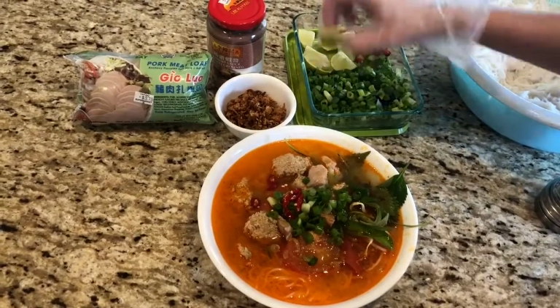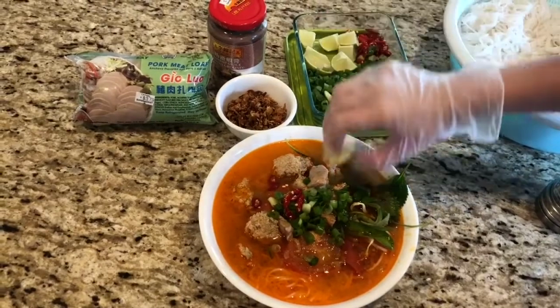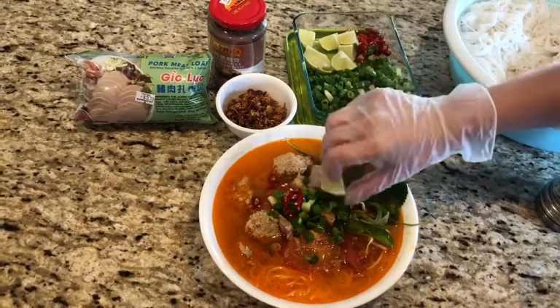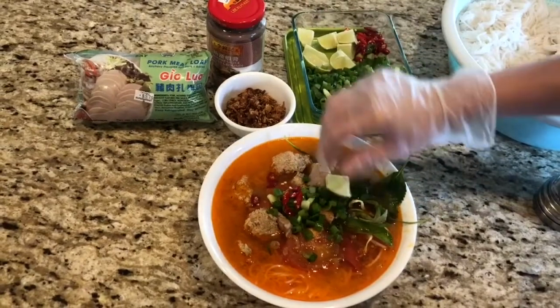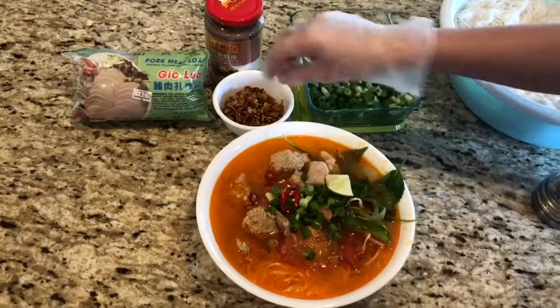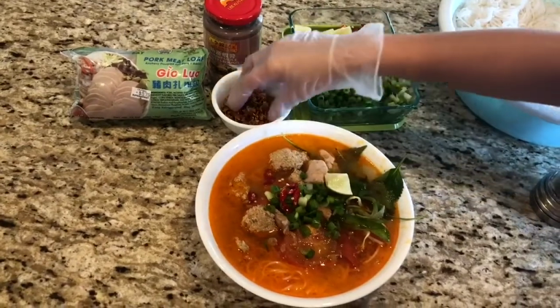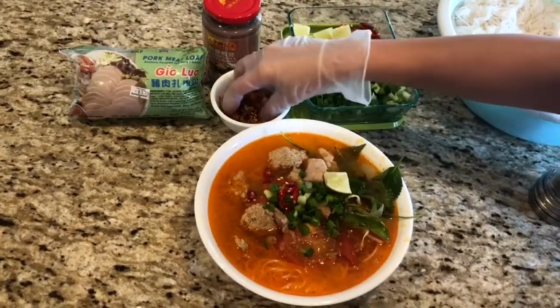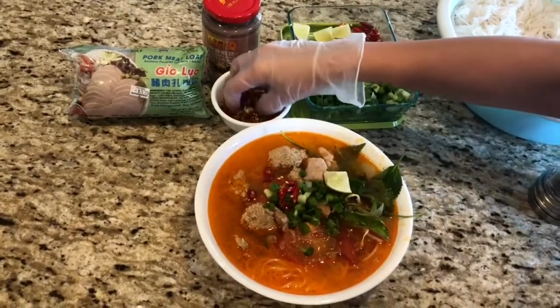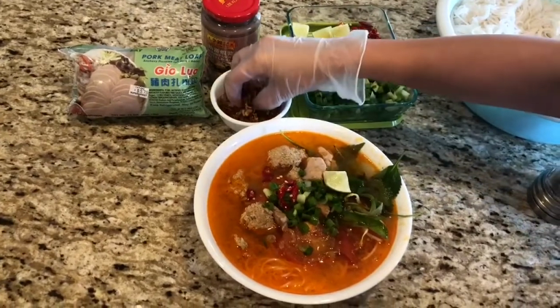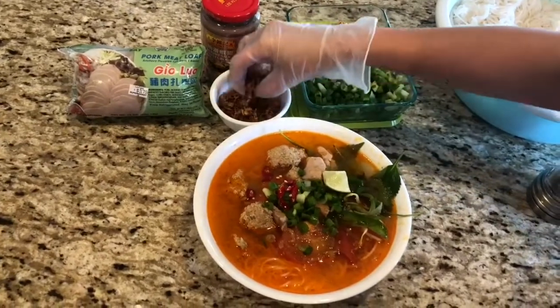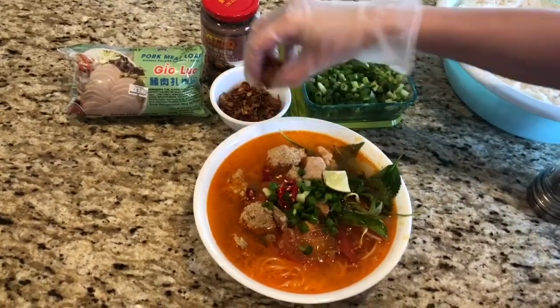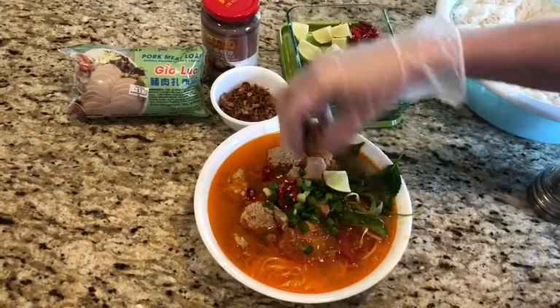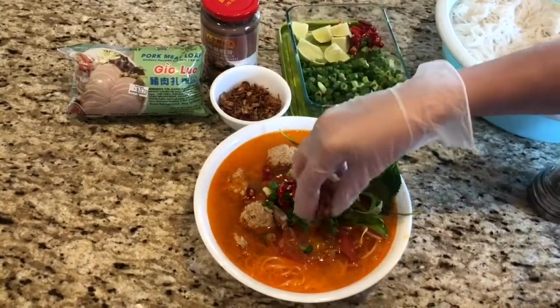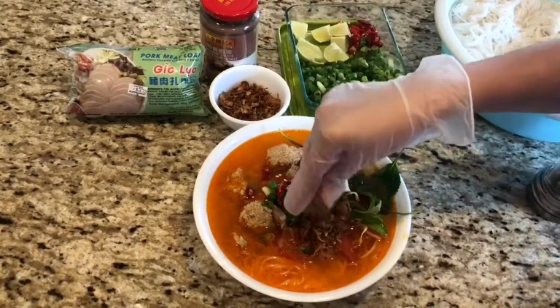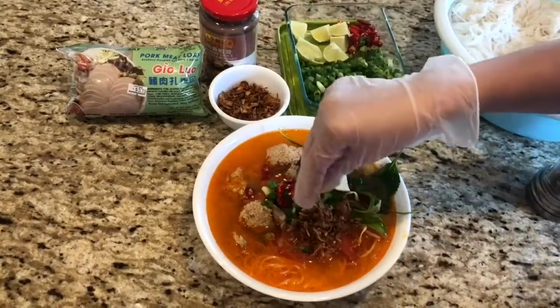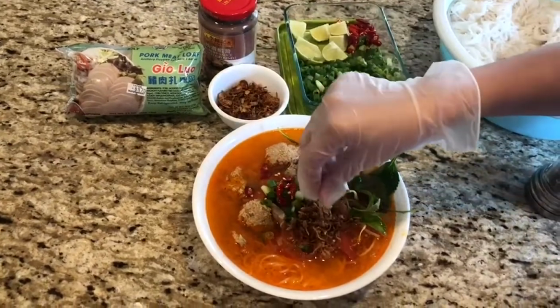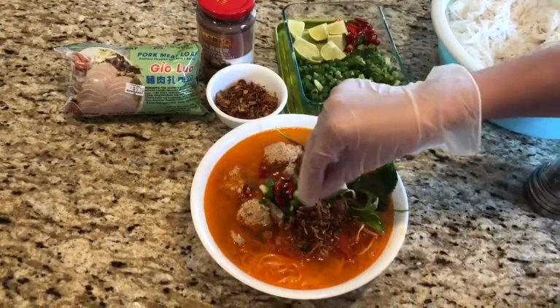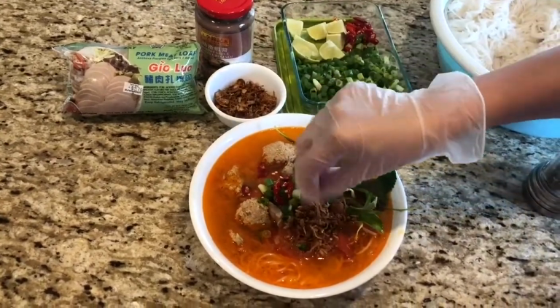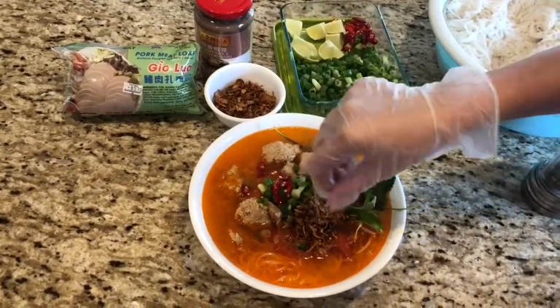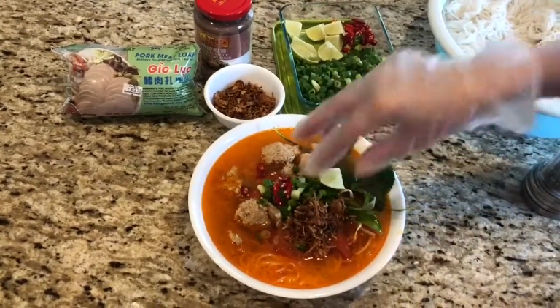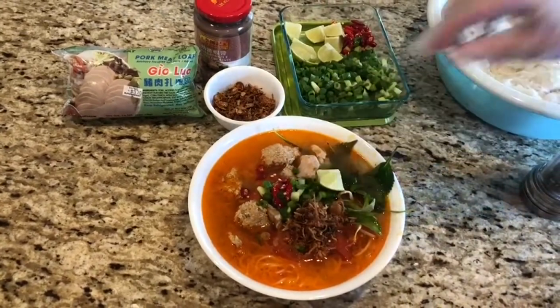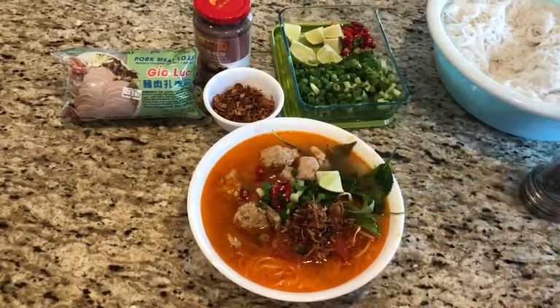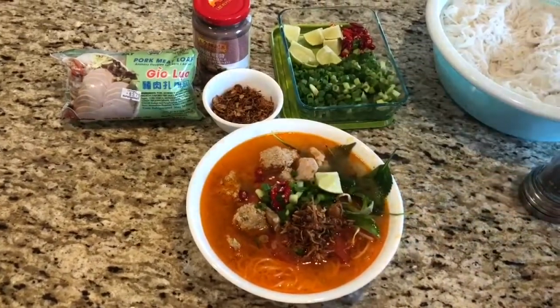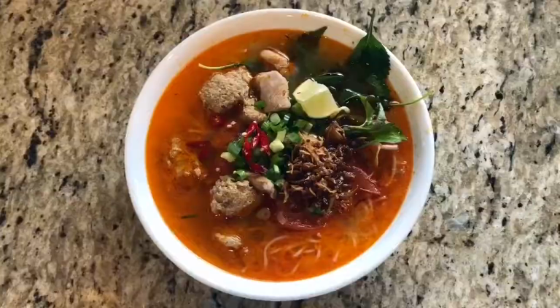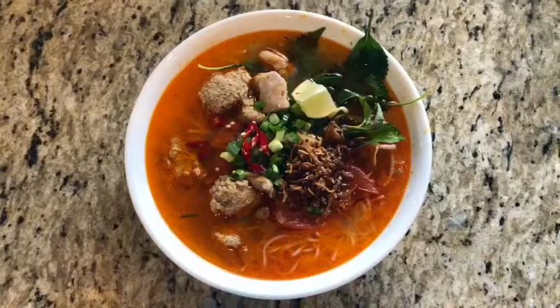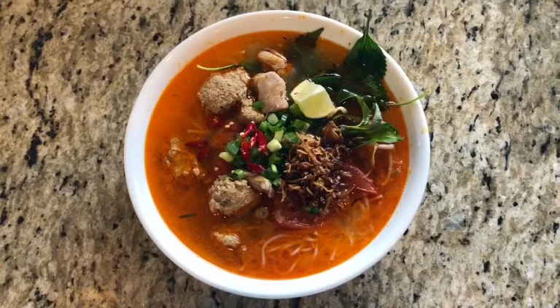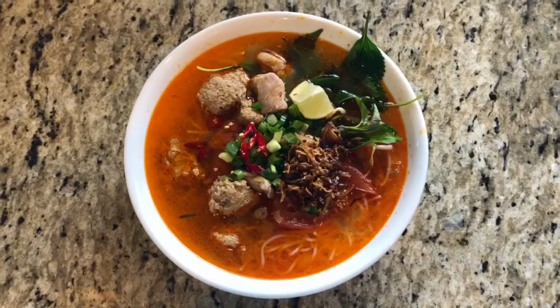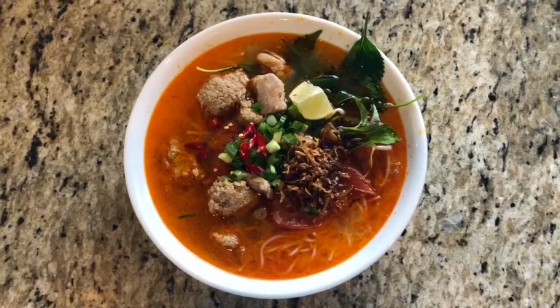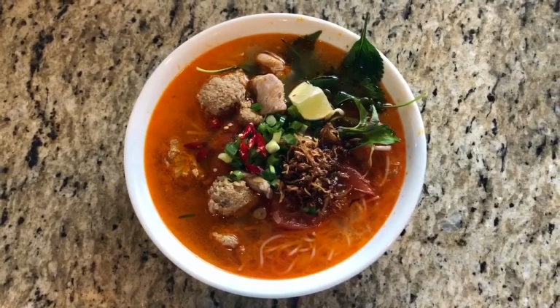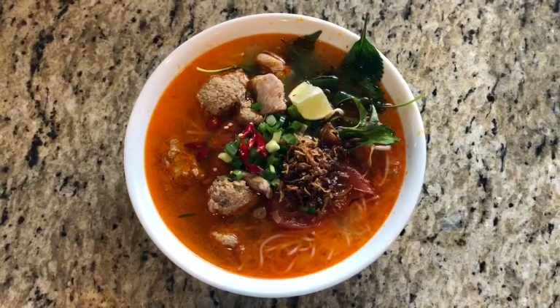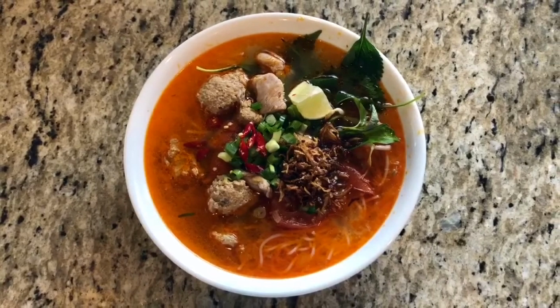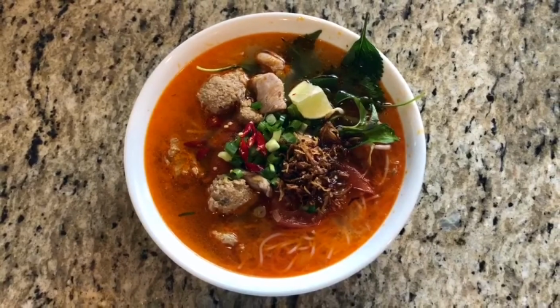Have a wonderful meal! Like, subscribe, and comment for more videos, and I'll see you guys next time.